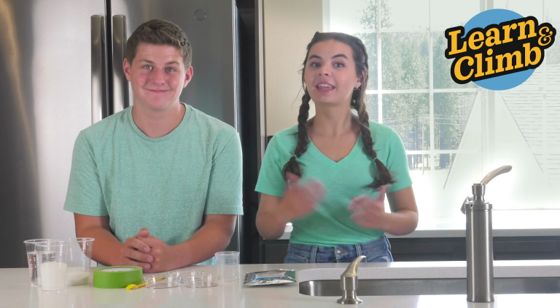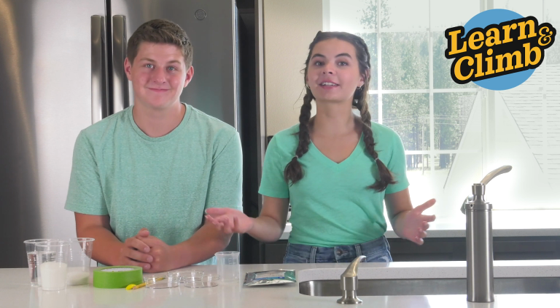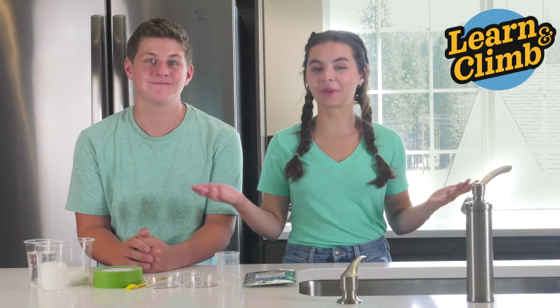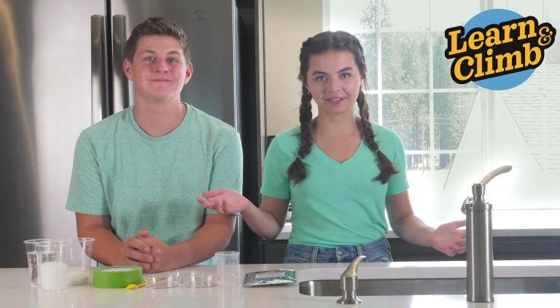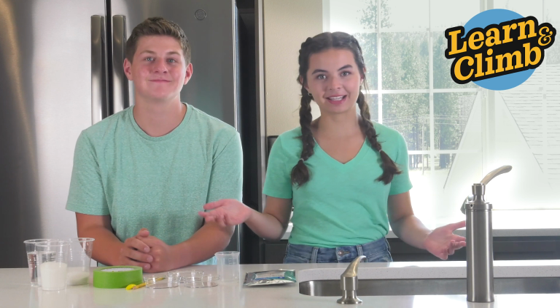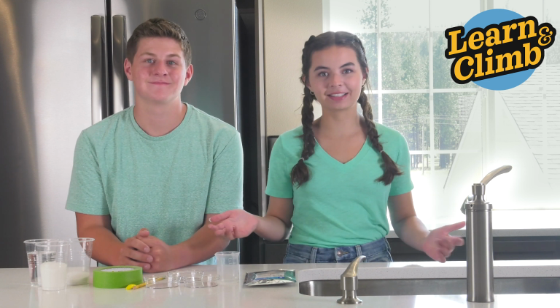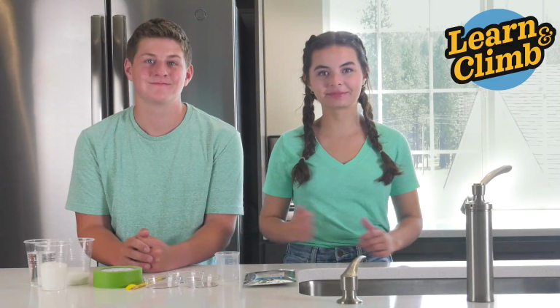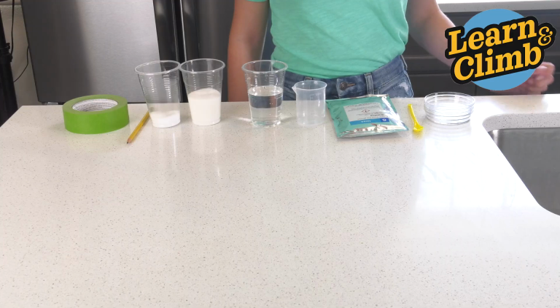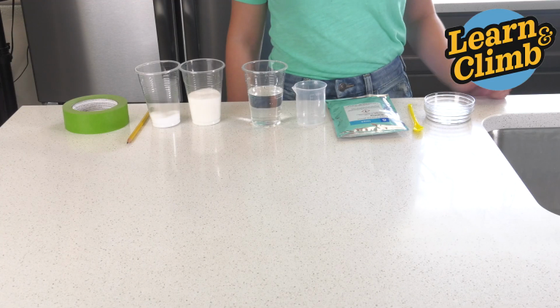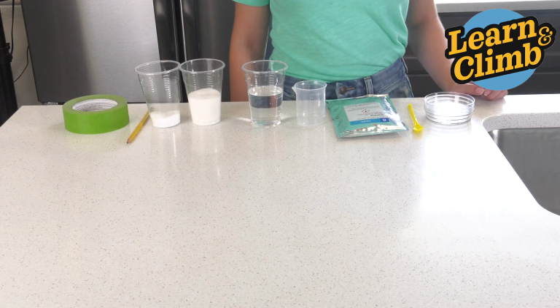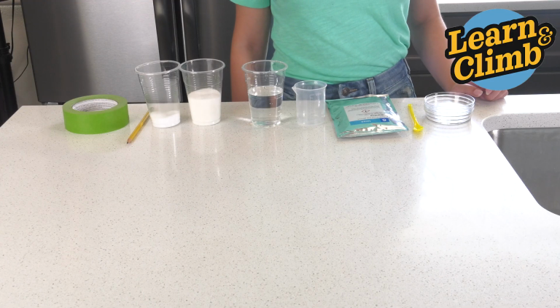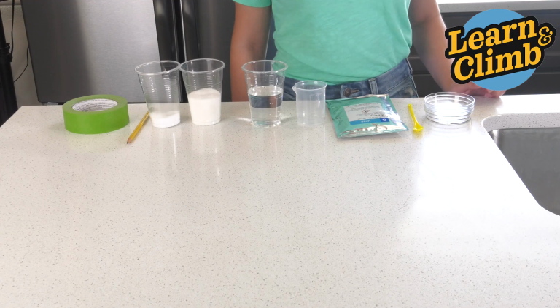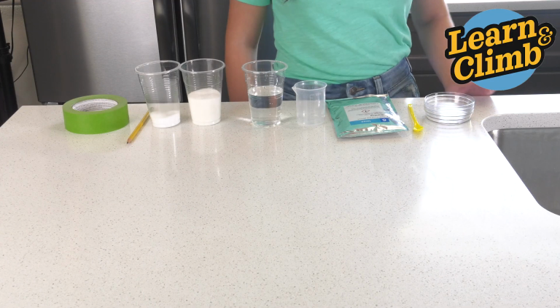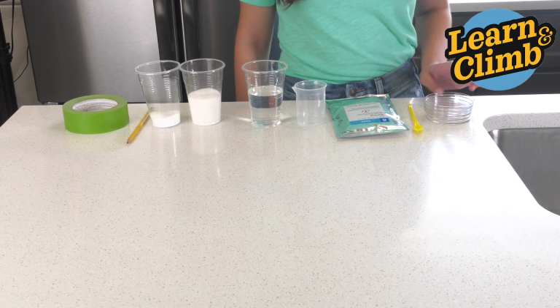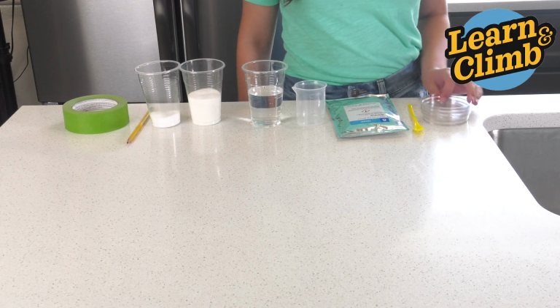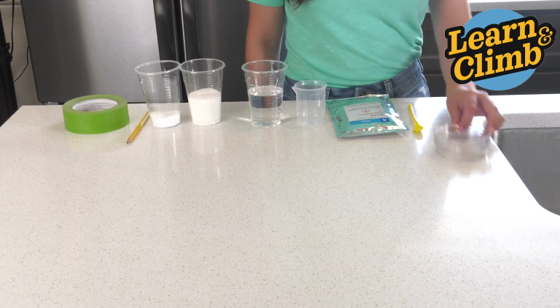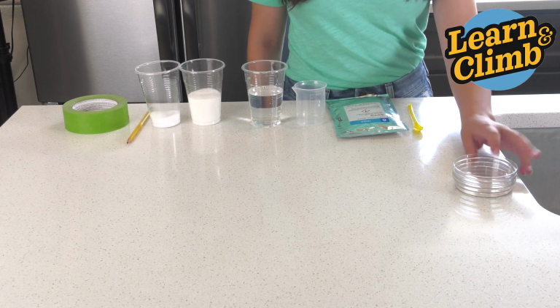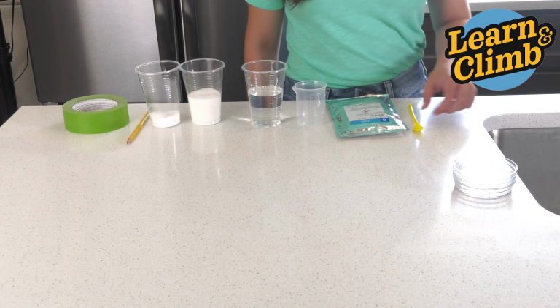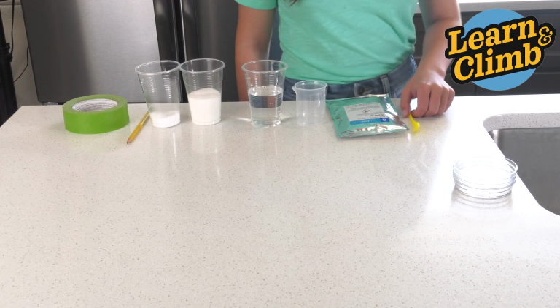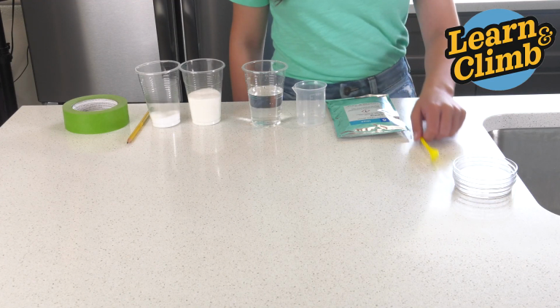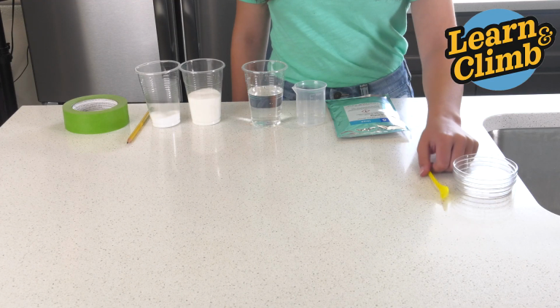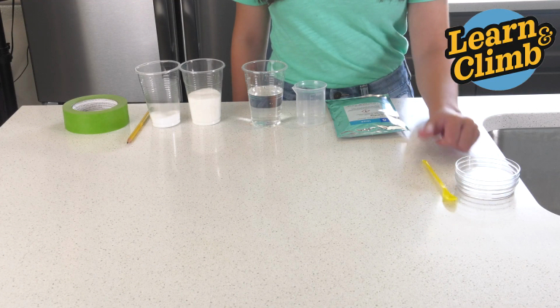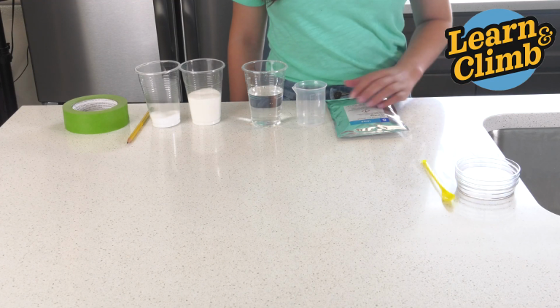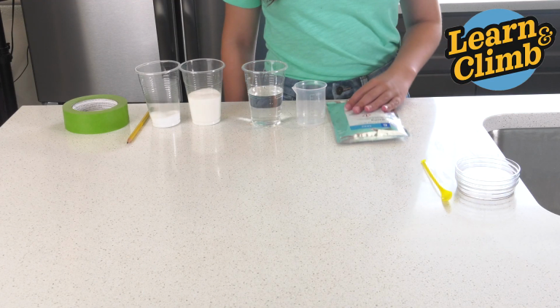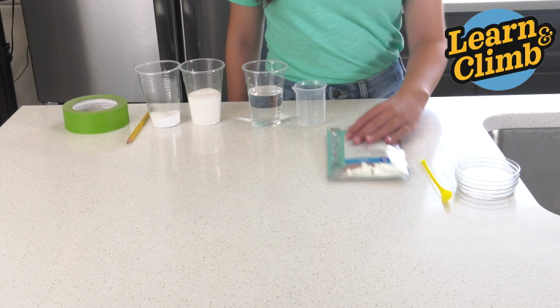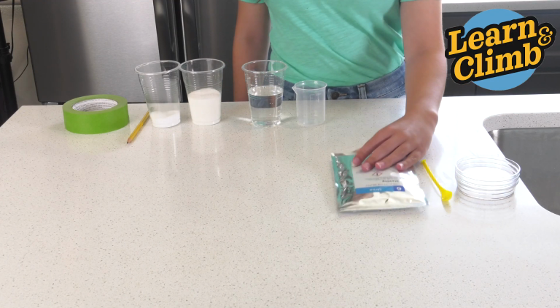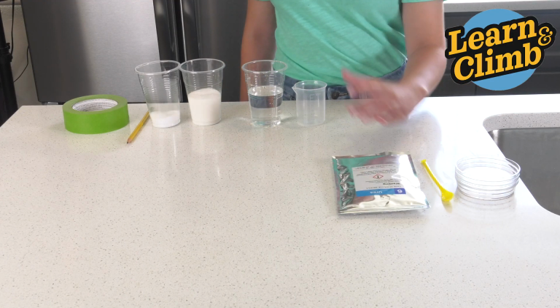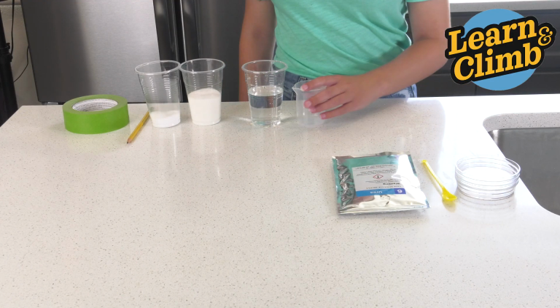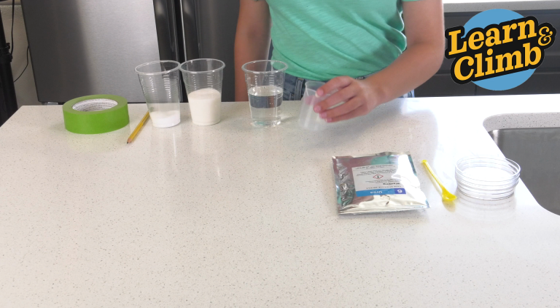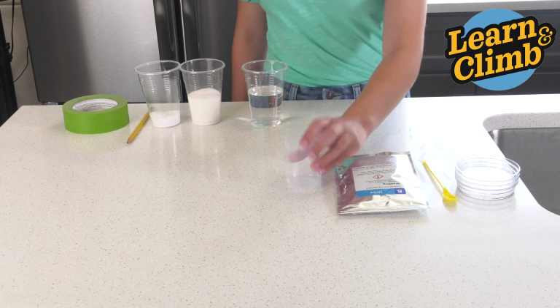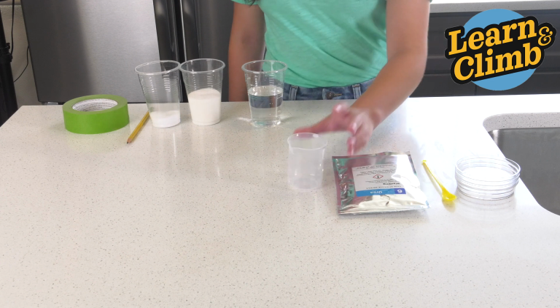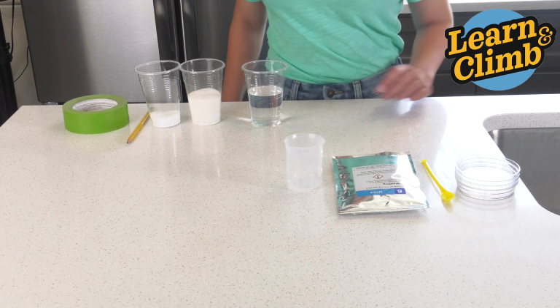Here's what you'll need. From your kit, you'll need three Petri dishes, your yellow spoon, your Urea, and your beaker.